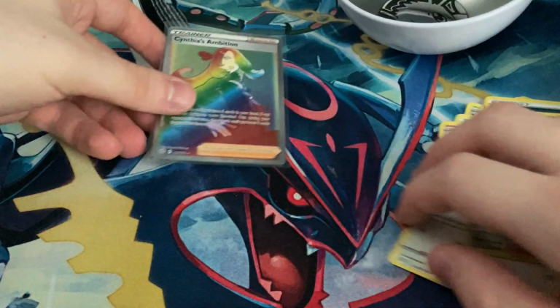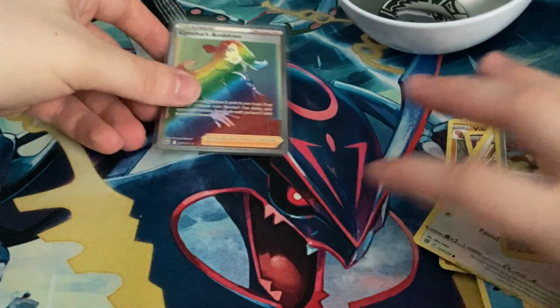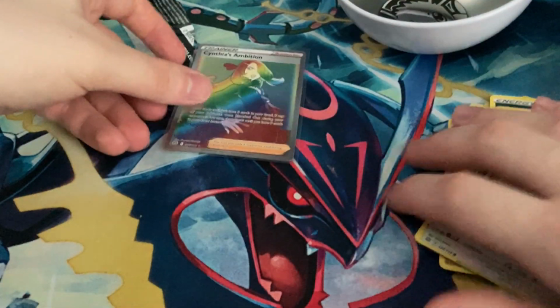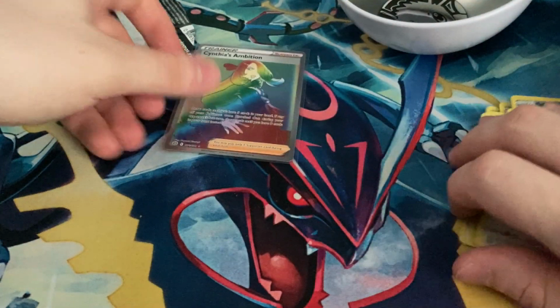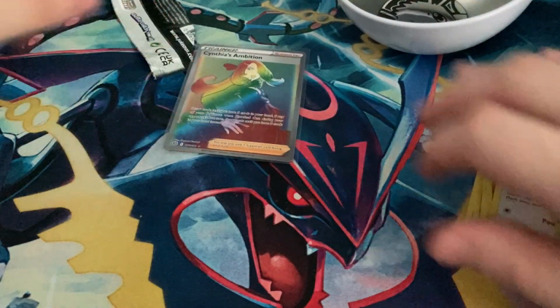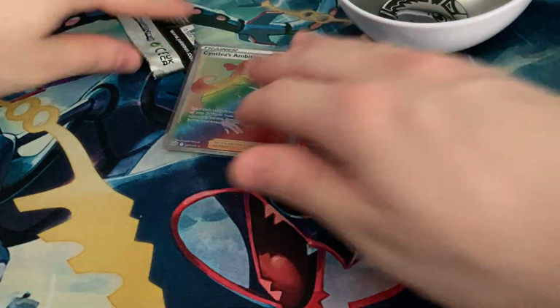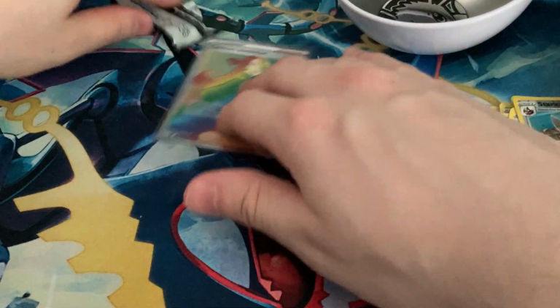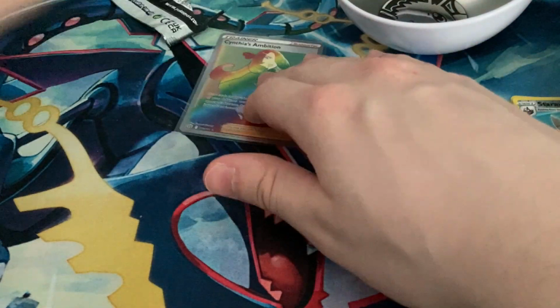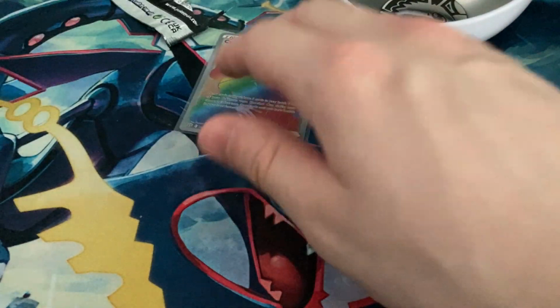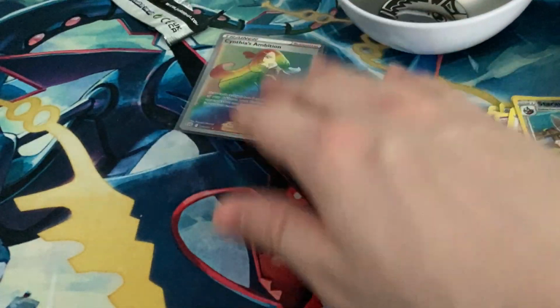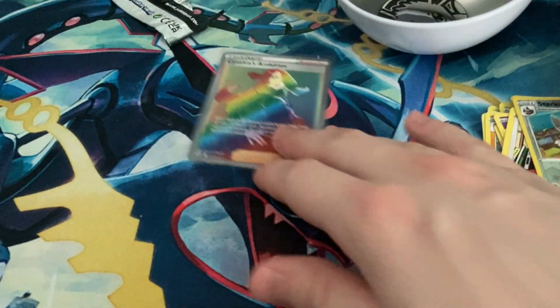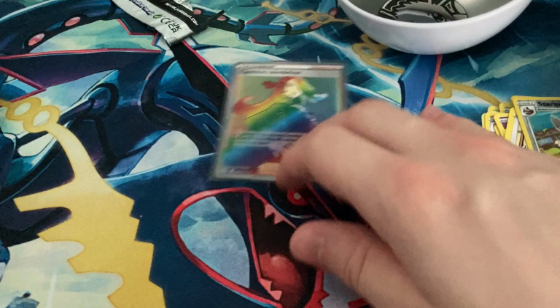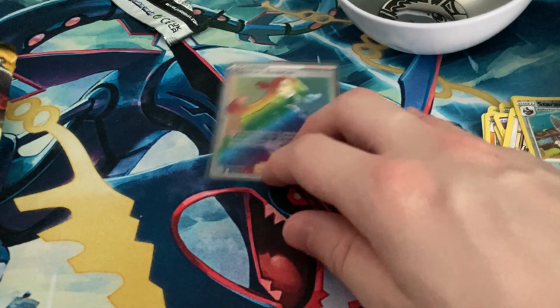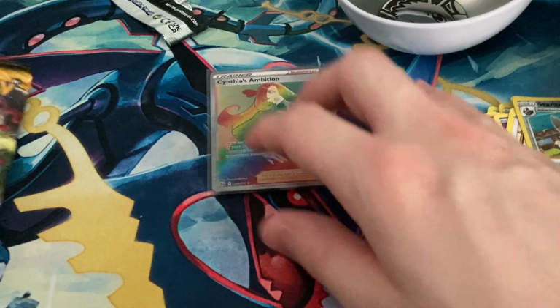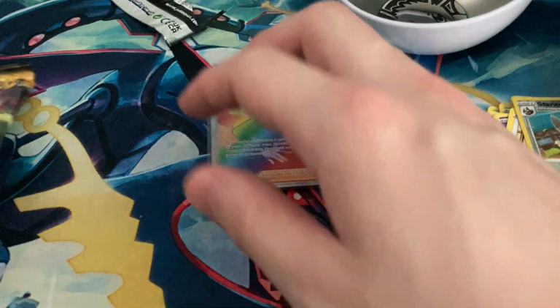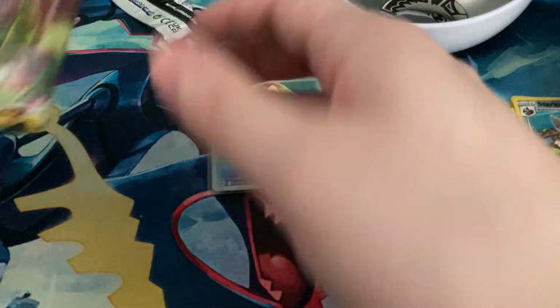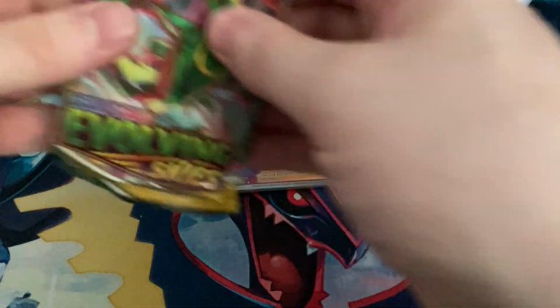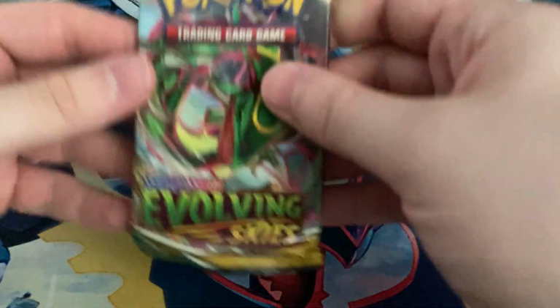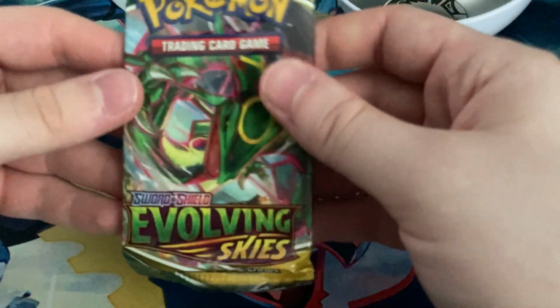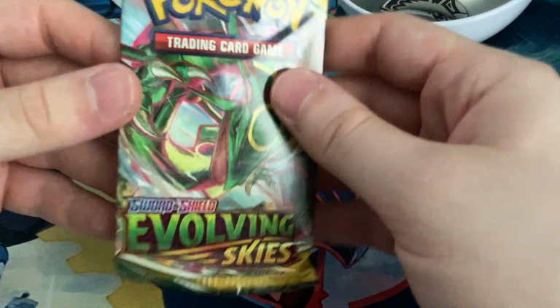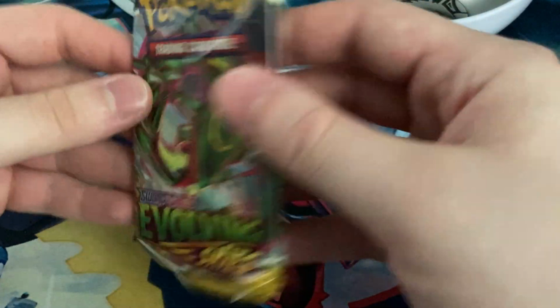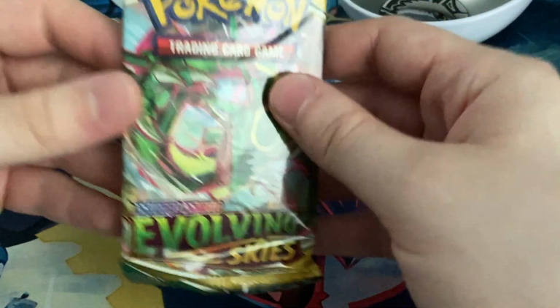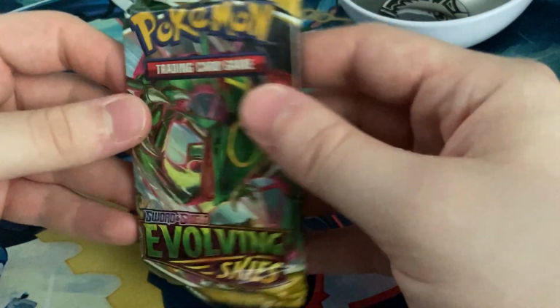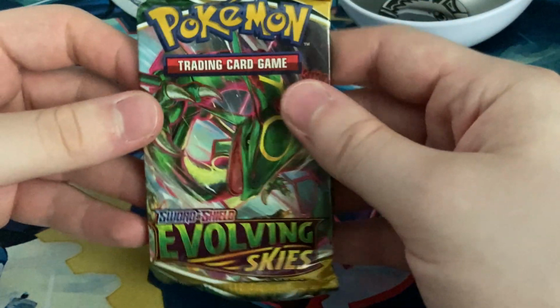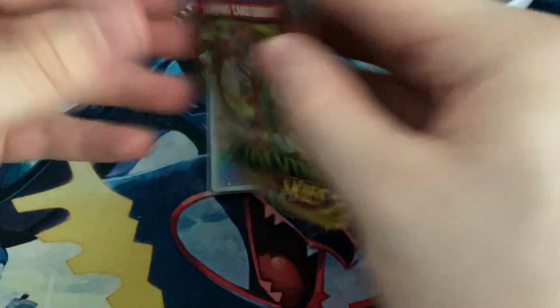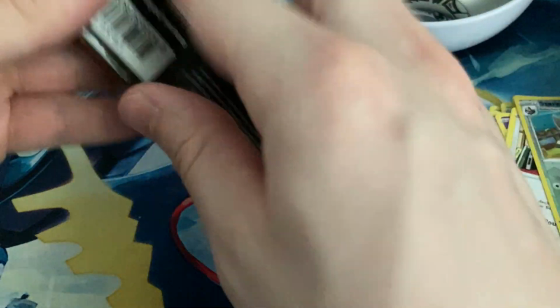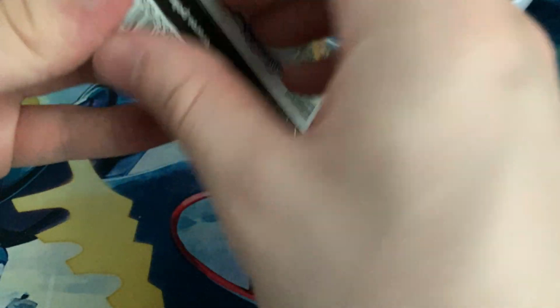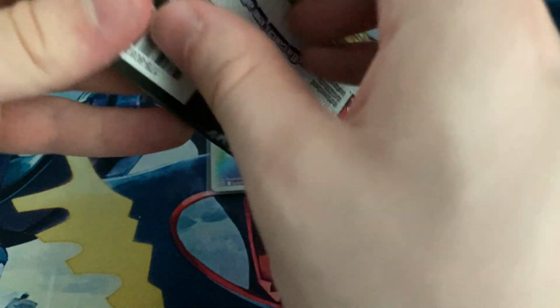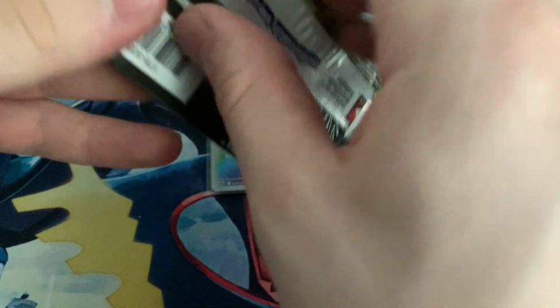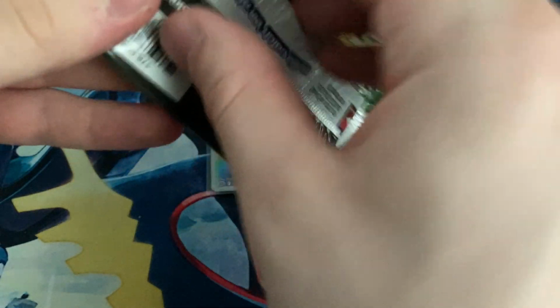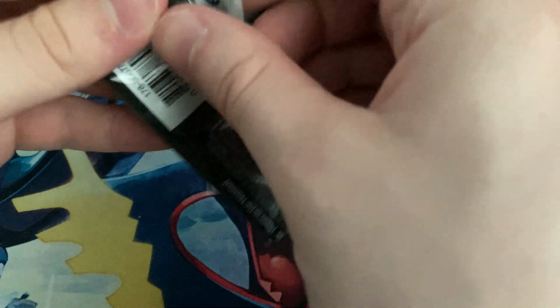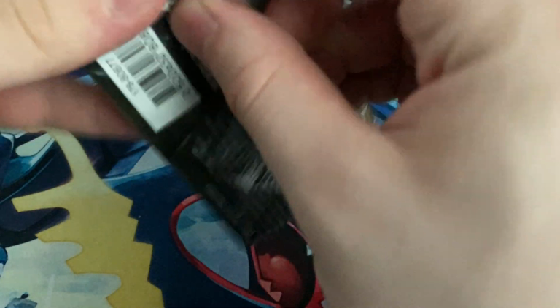I'm actually happy about getting one good pull. Alright, Evolving Skies next.